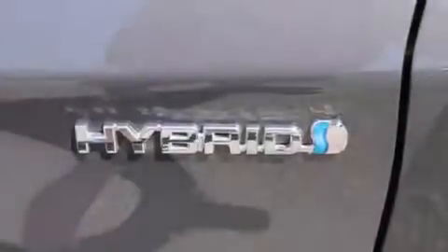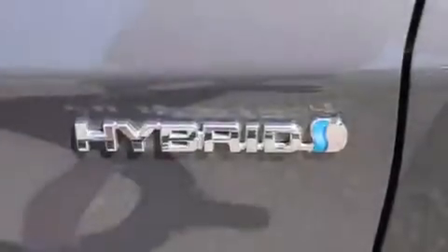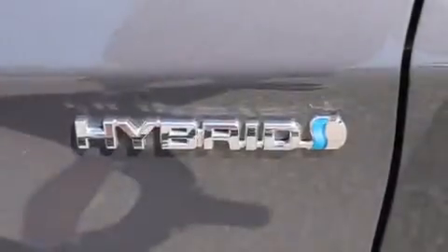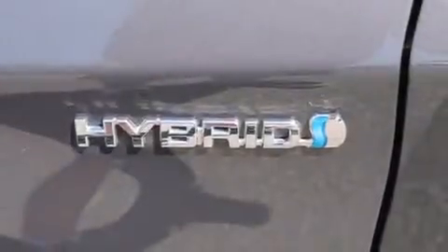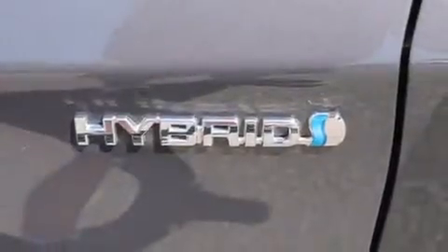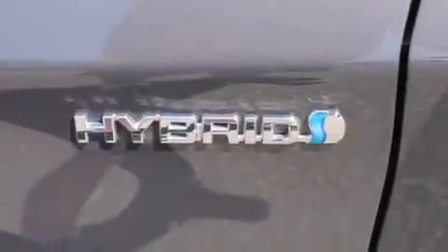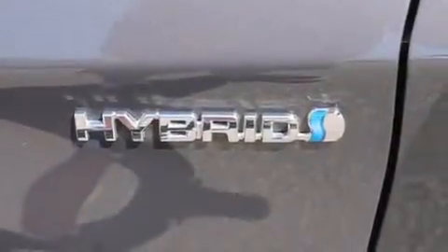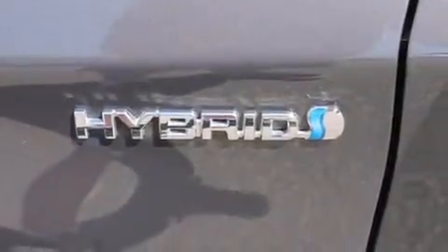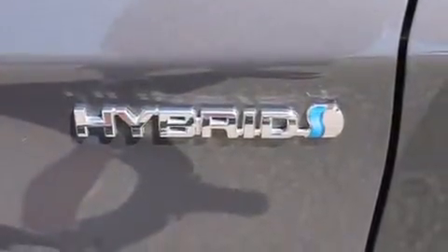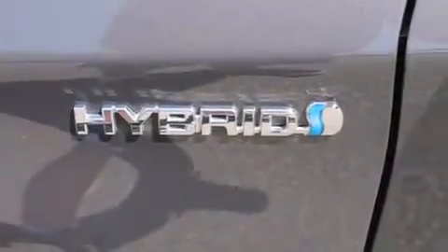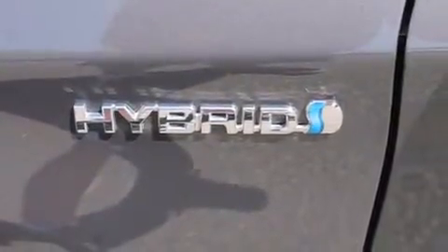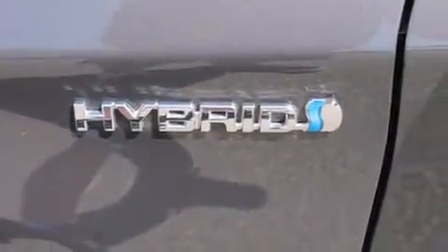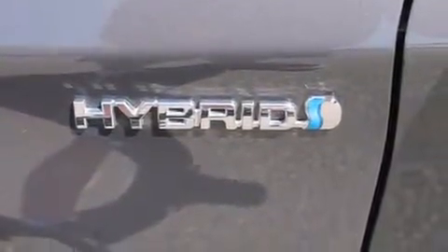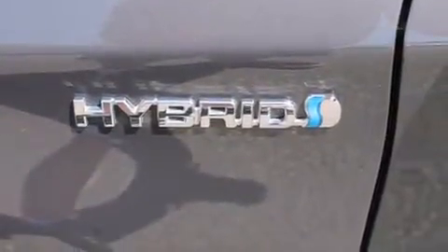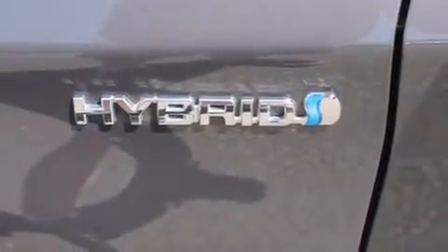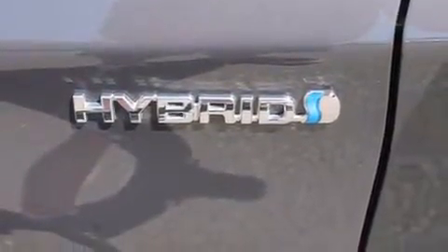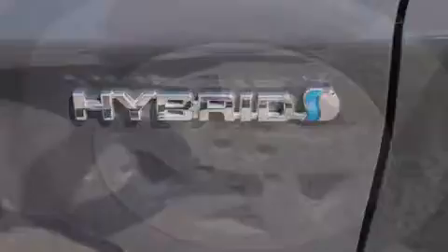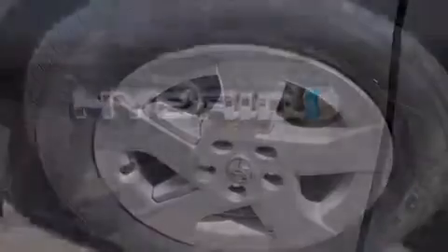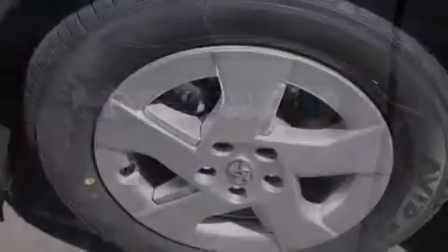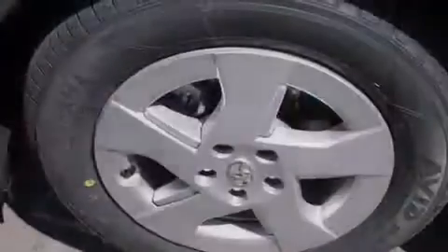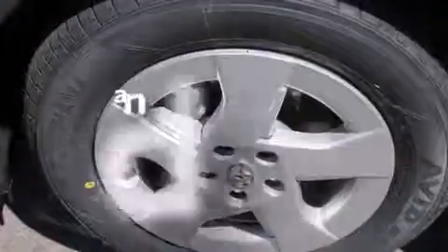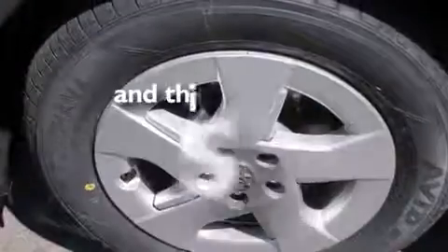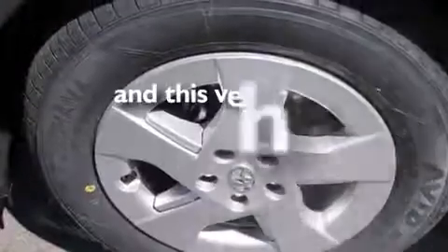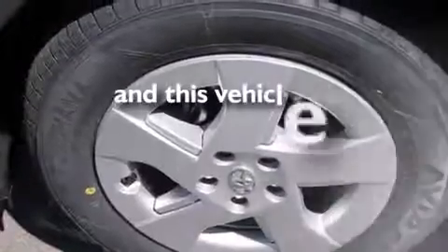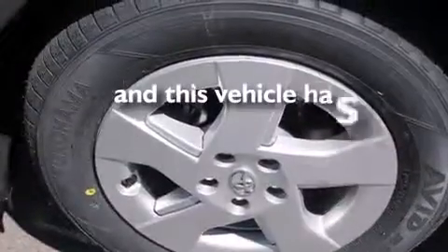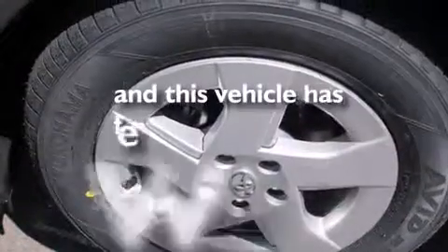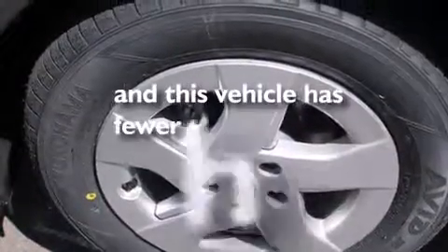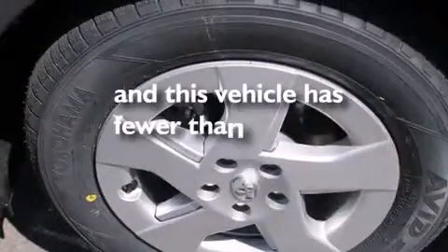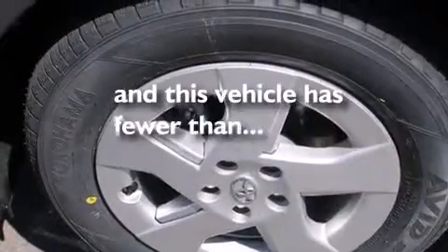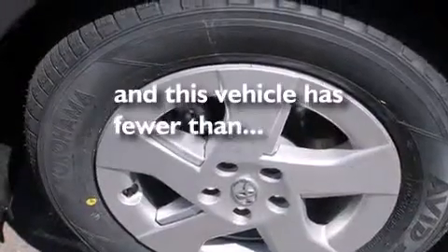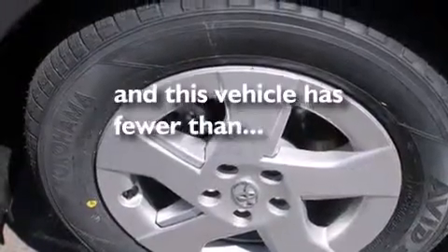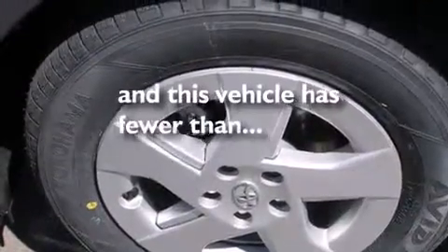A rear window wiper, a rear spoiler, and this vehicle has less than 20,000 miles.